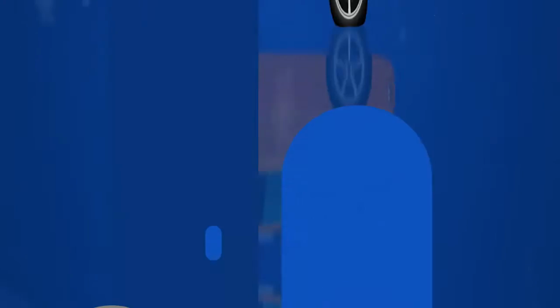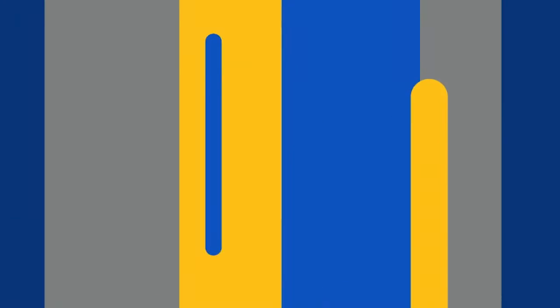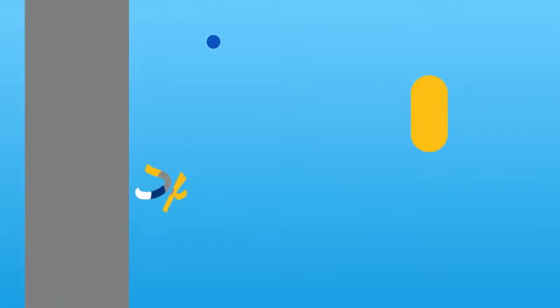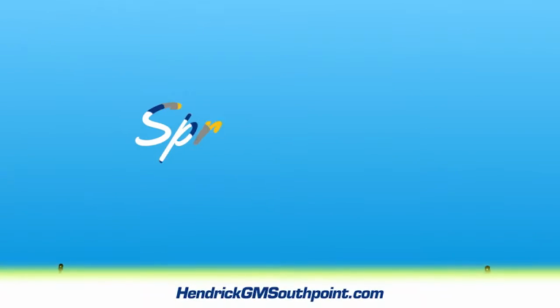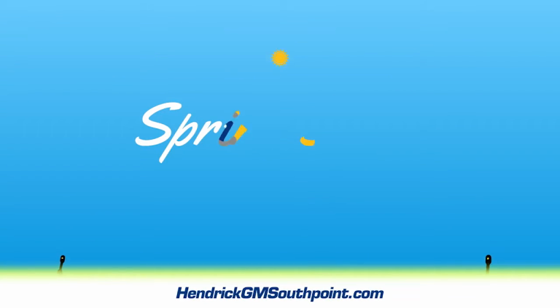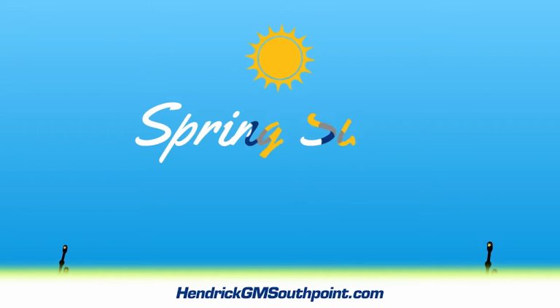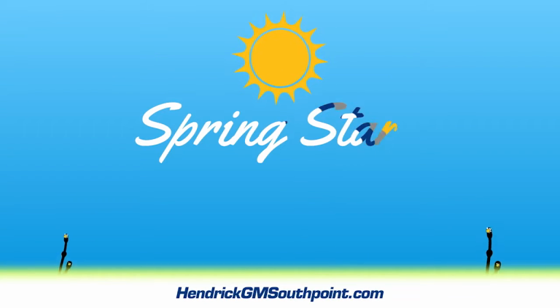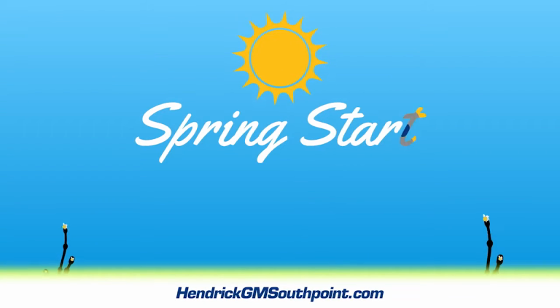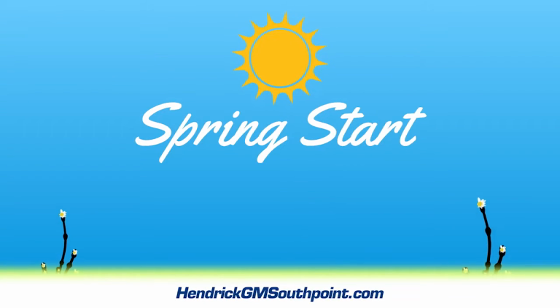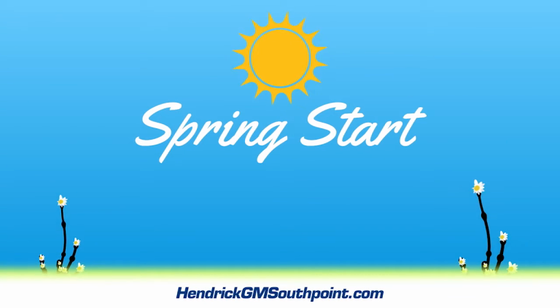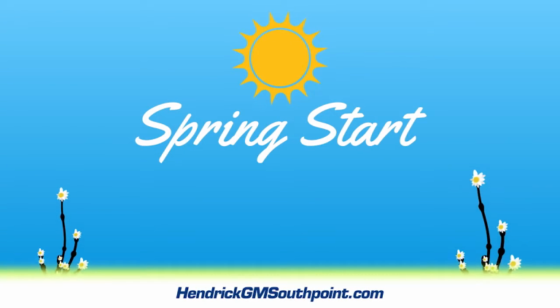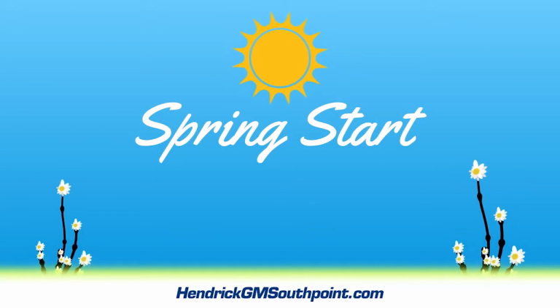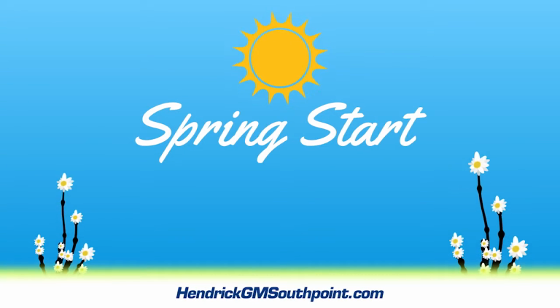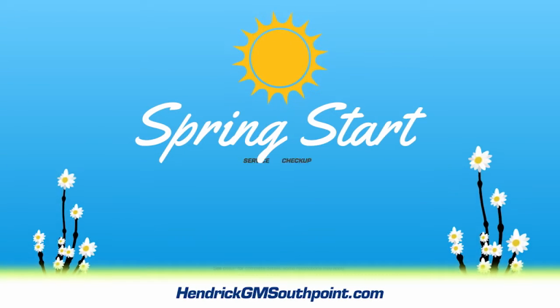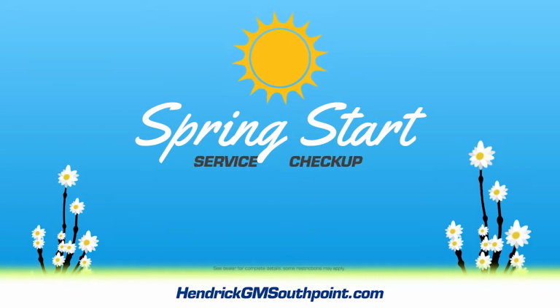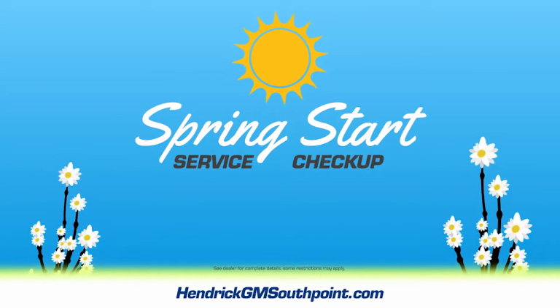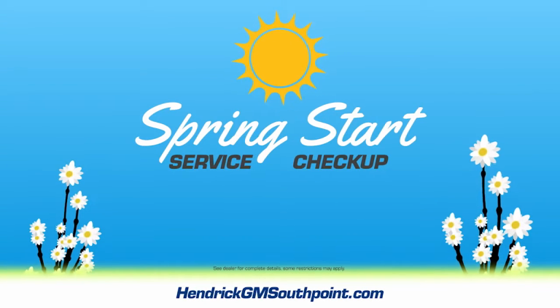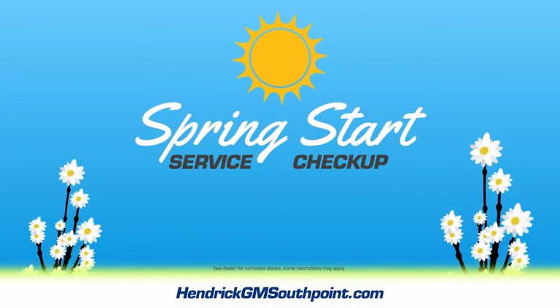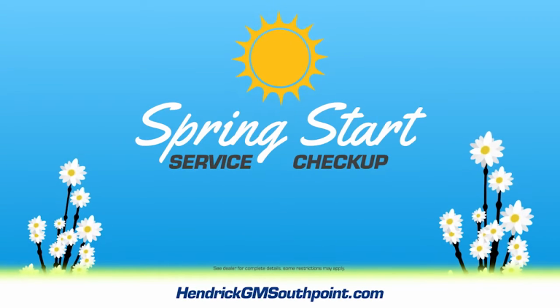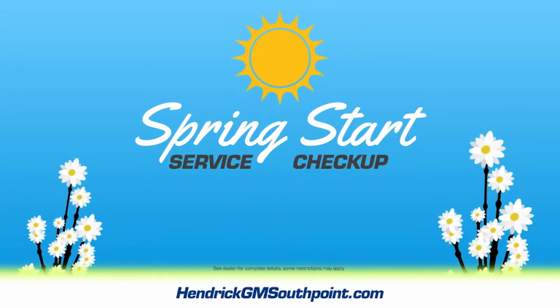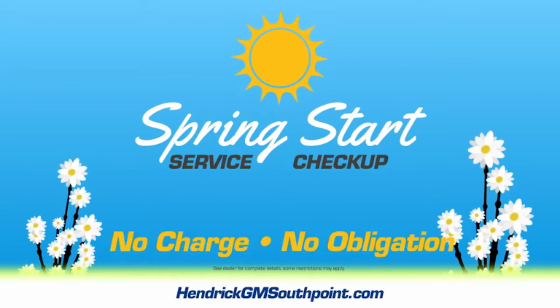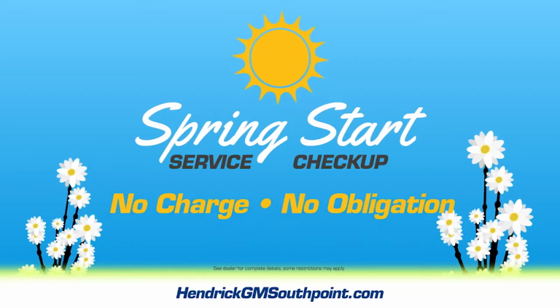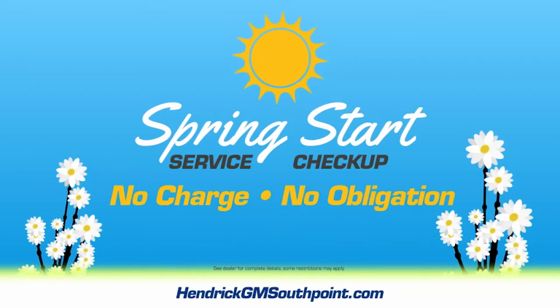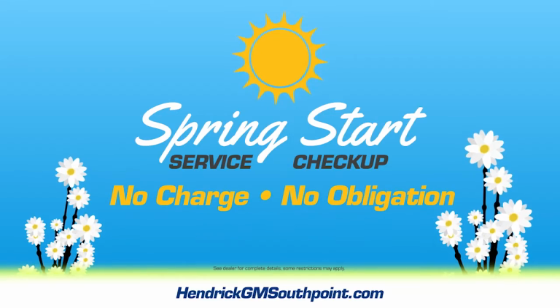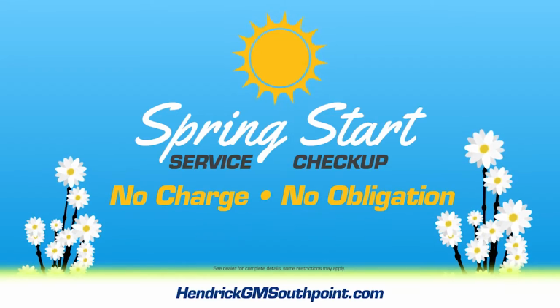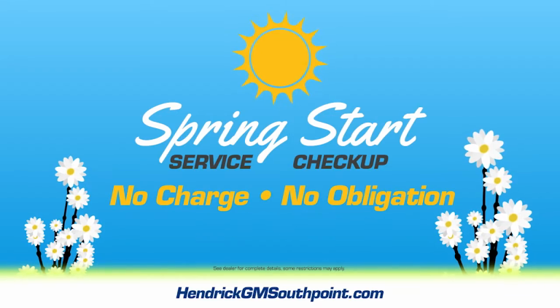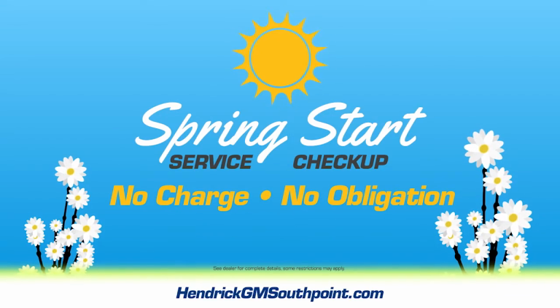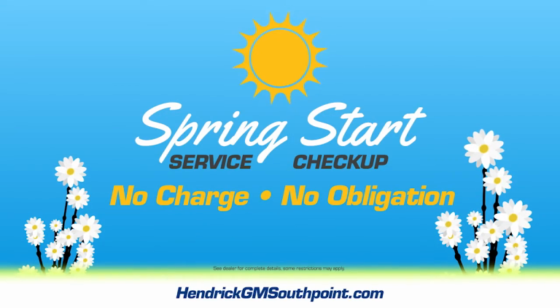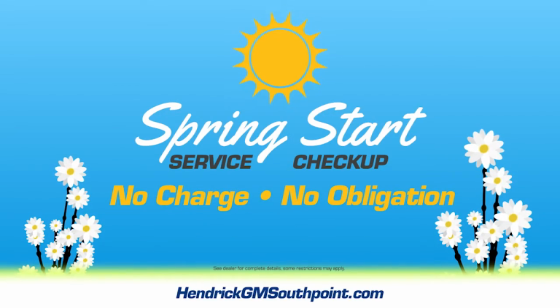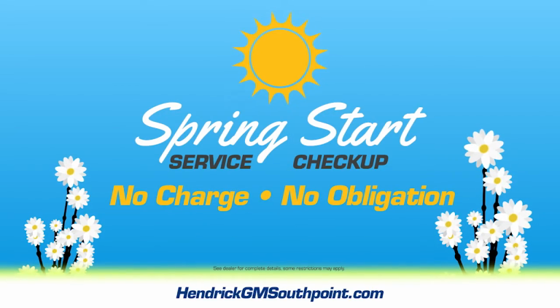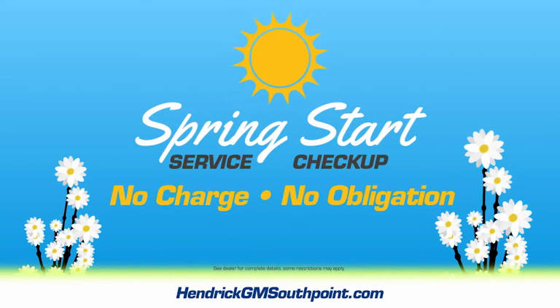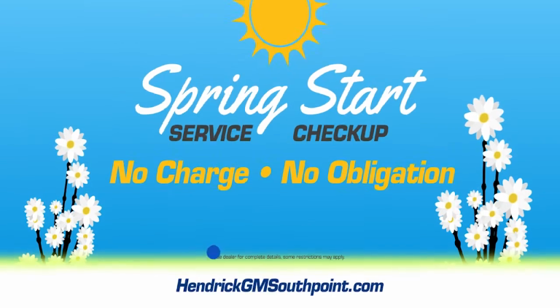But Hendrick GM South Point is here to give your car a spring start. Get our spring start service checkup now at no charge, no obligation.